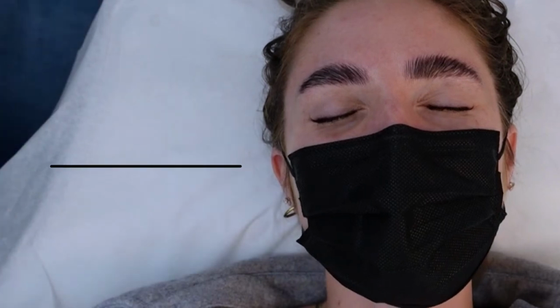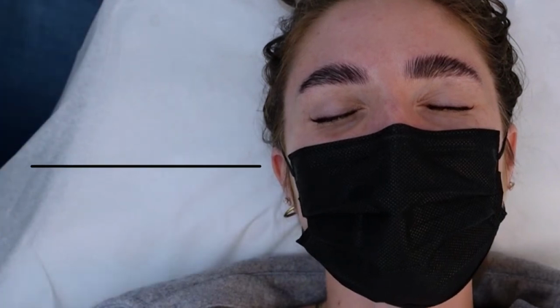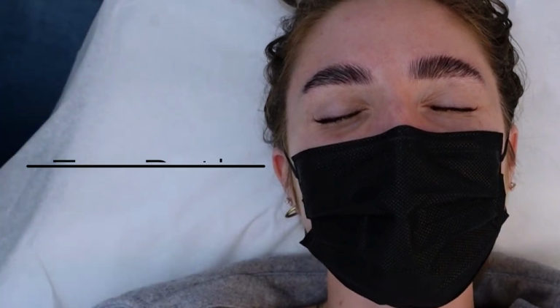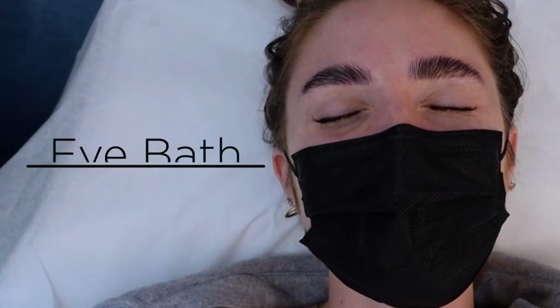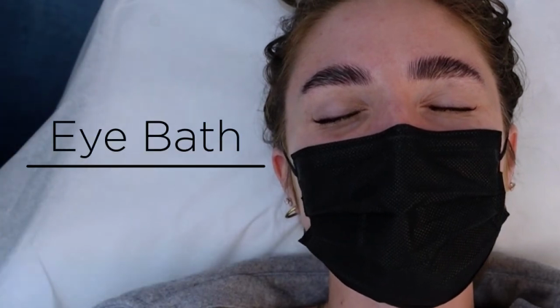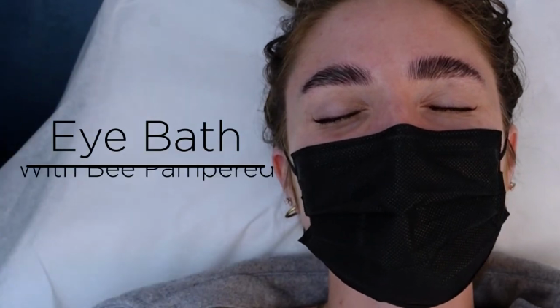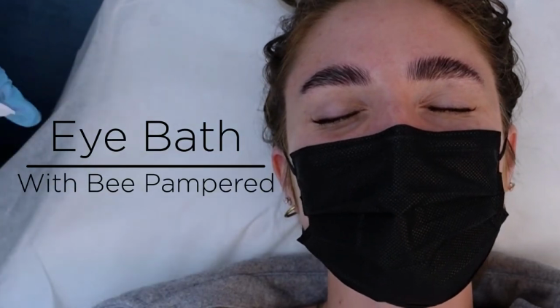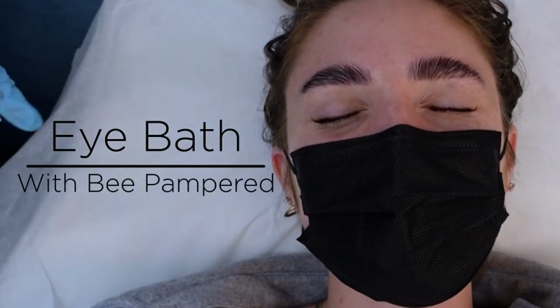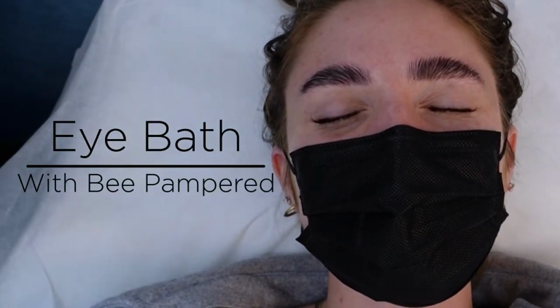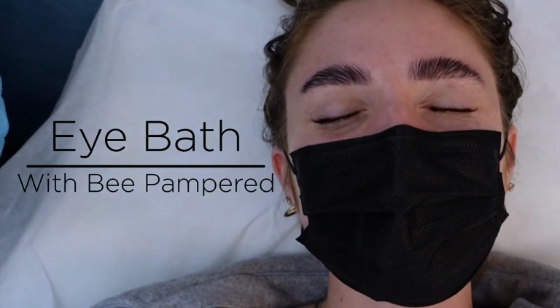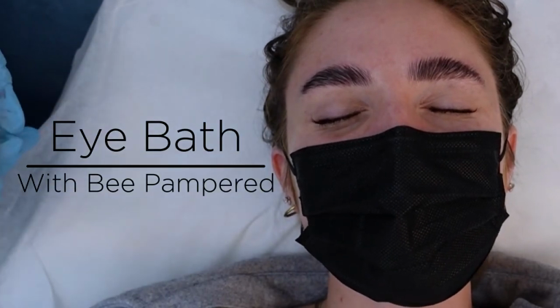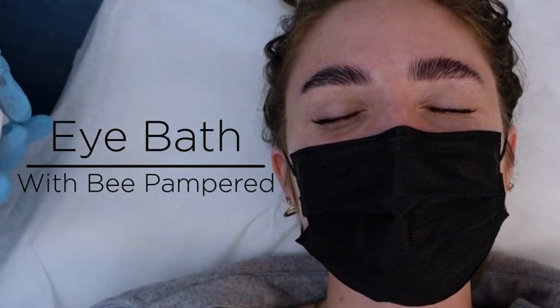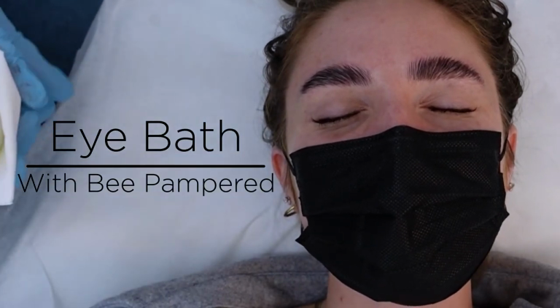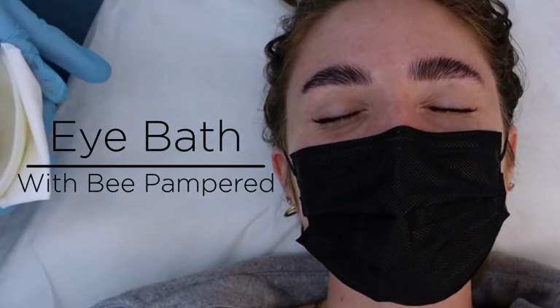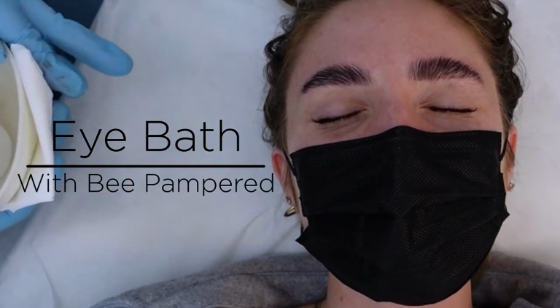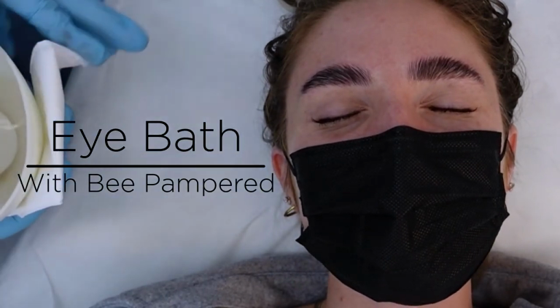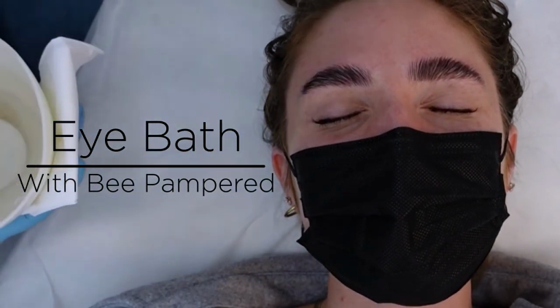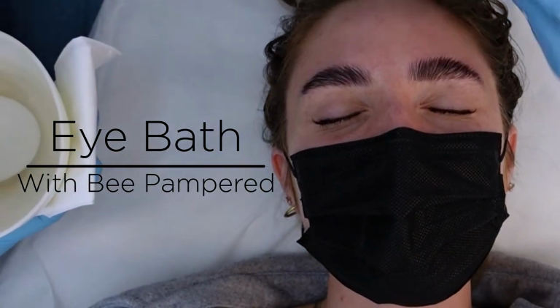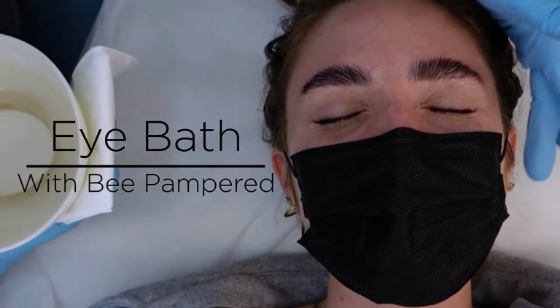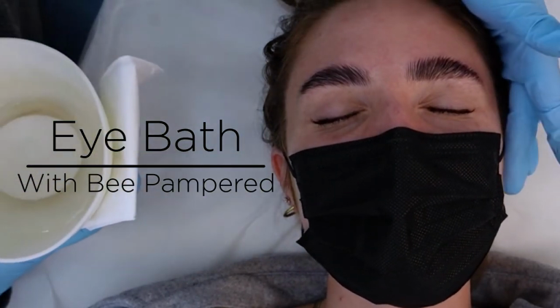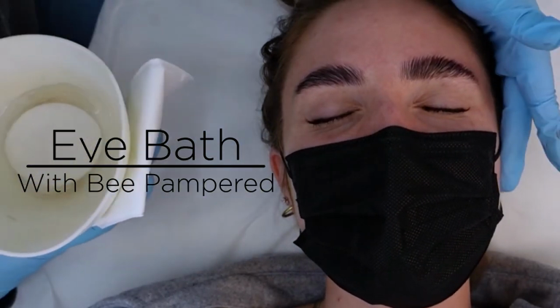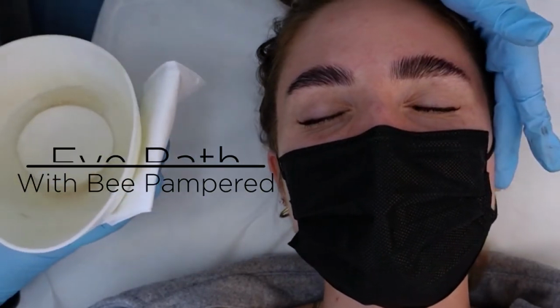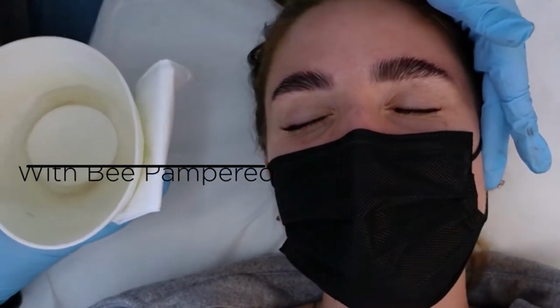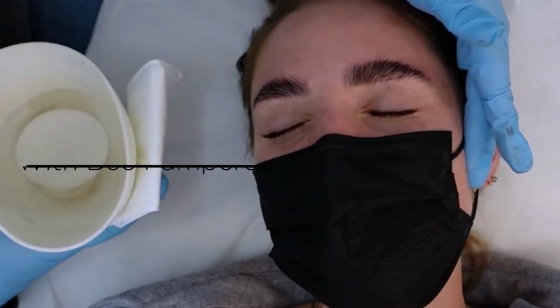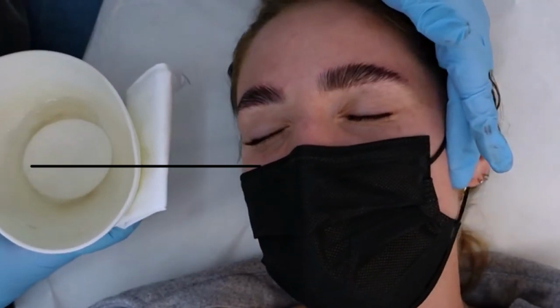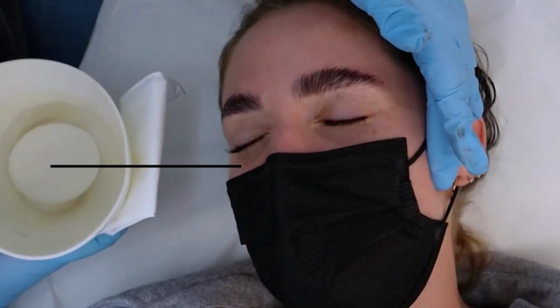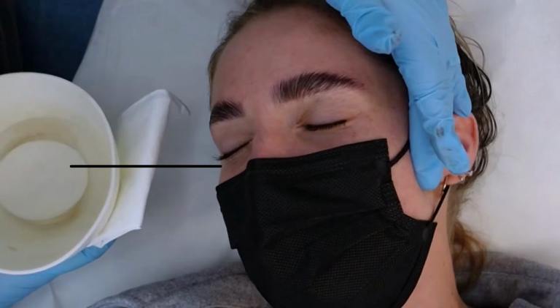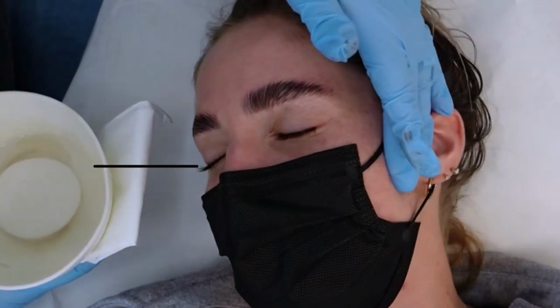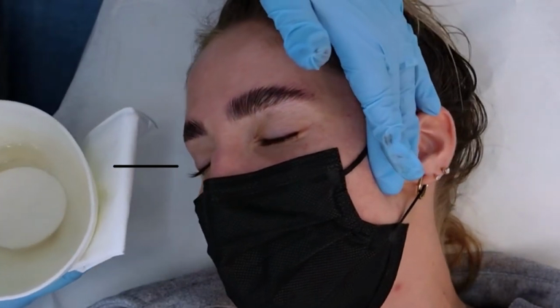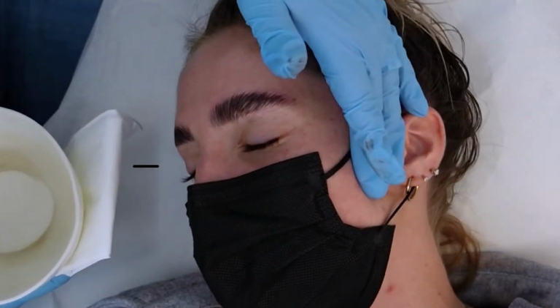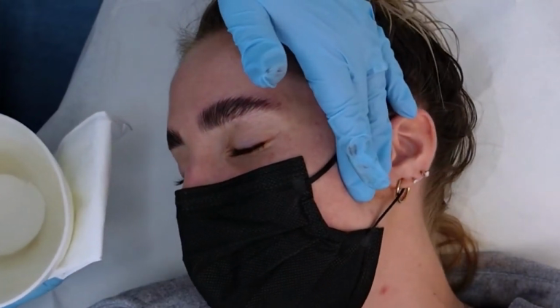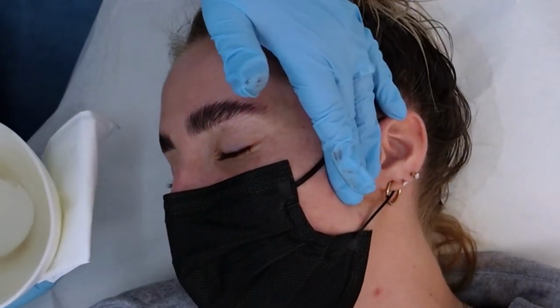Hello! I'm going to show you how to do an eye bath after your lash lift and tint treatment.